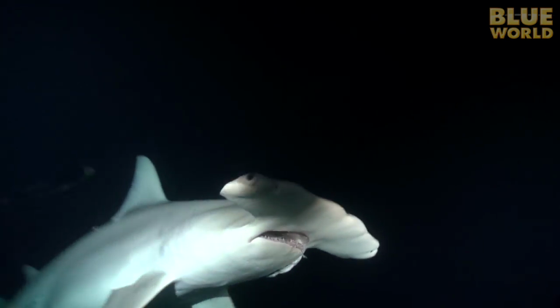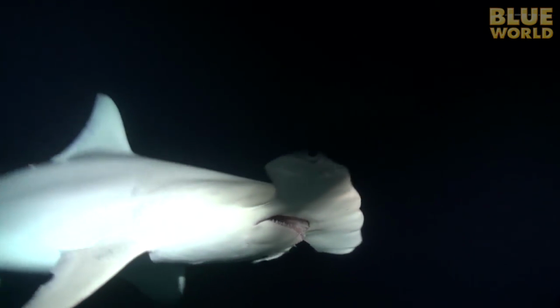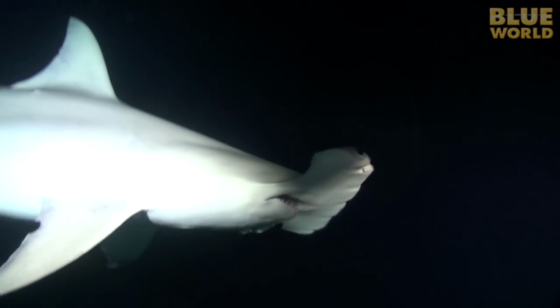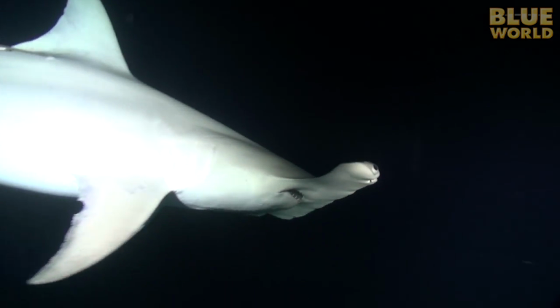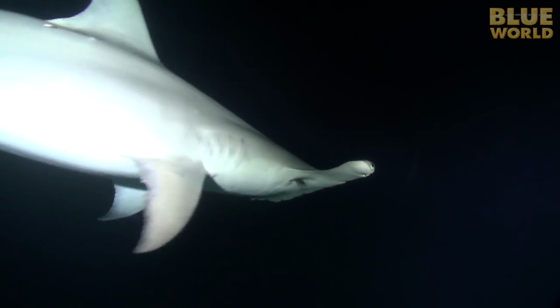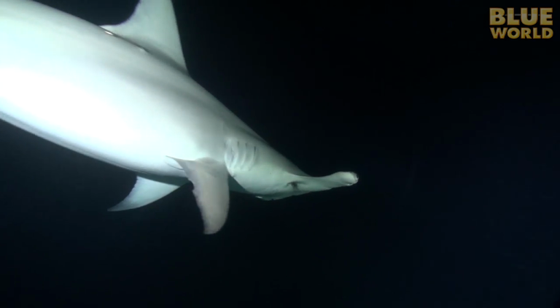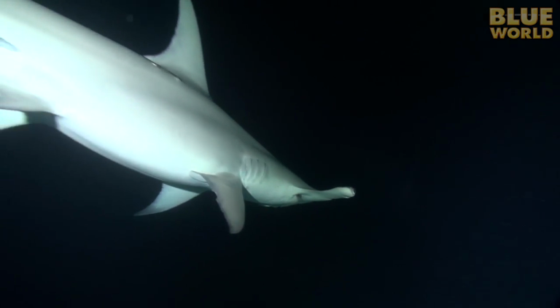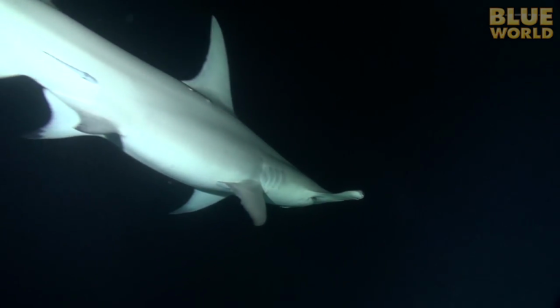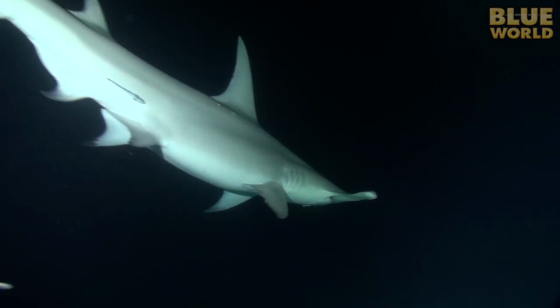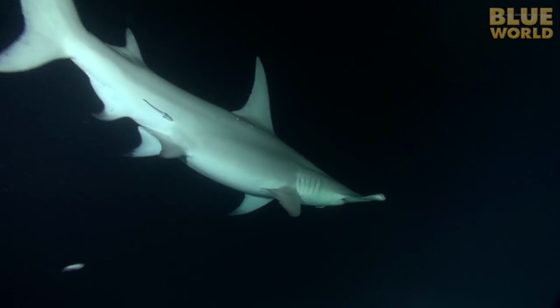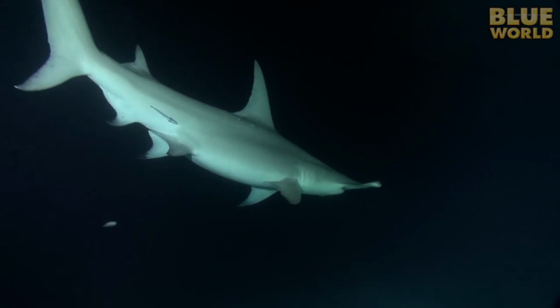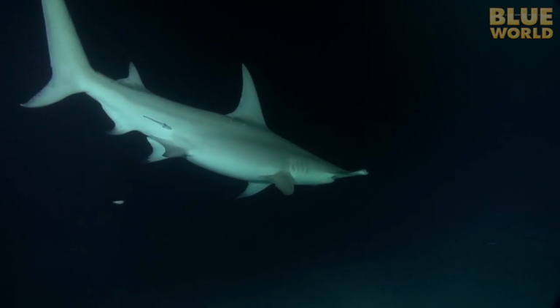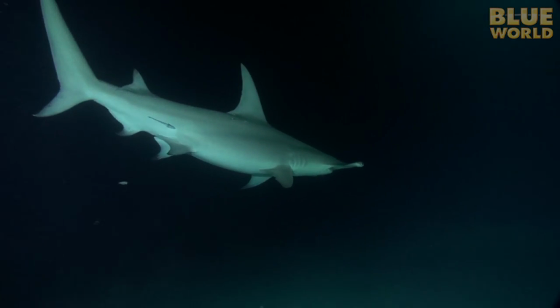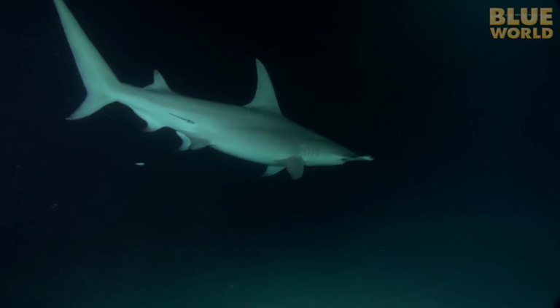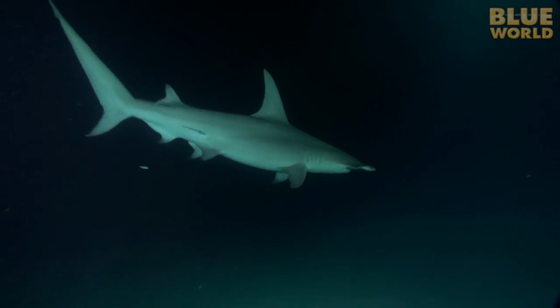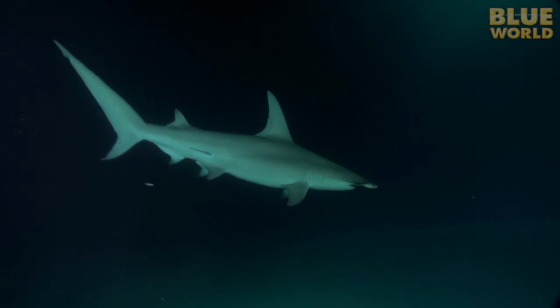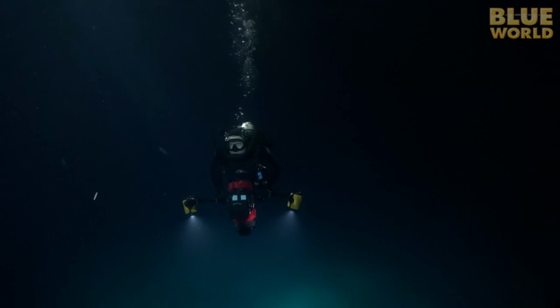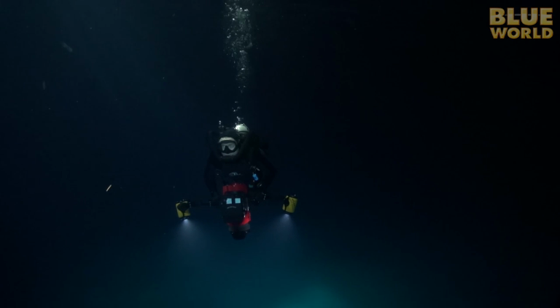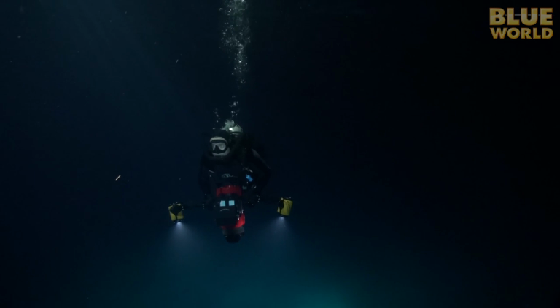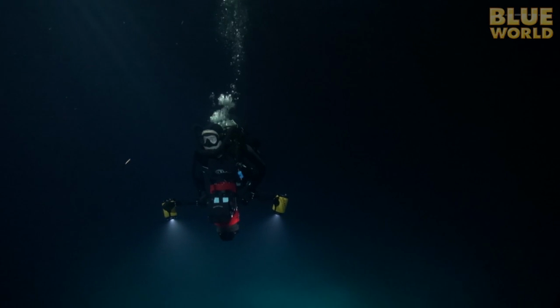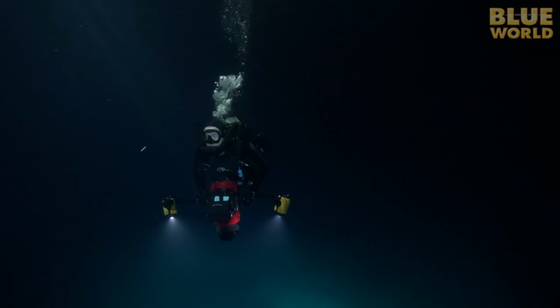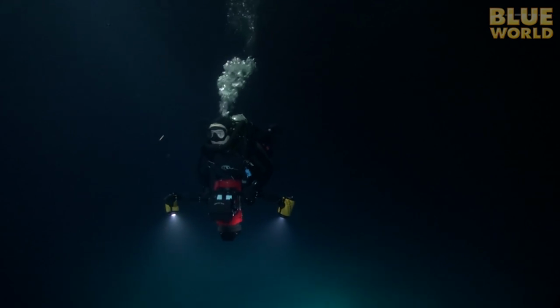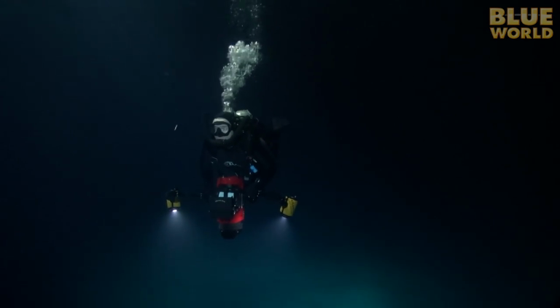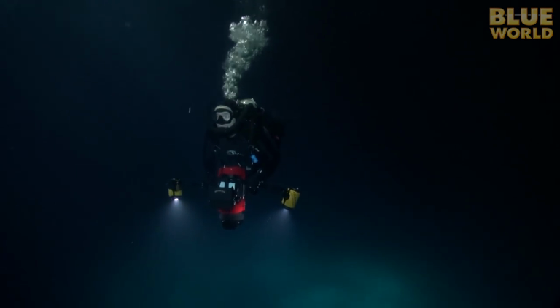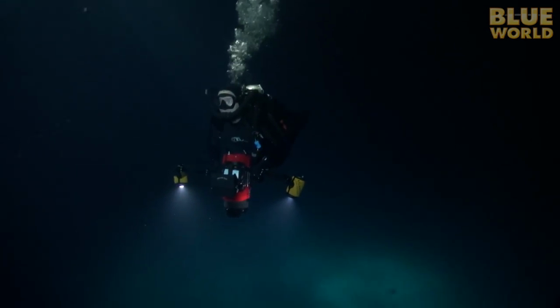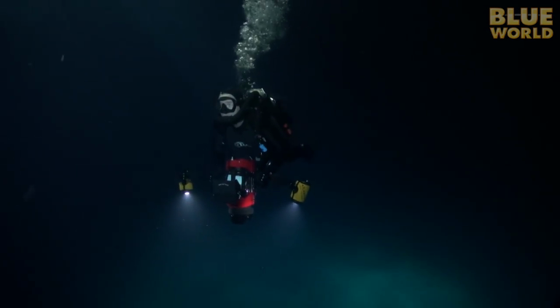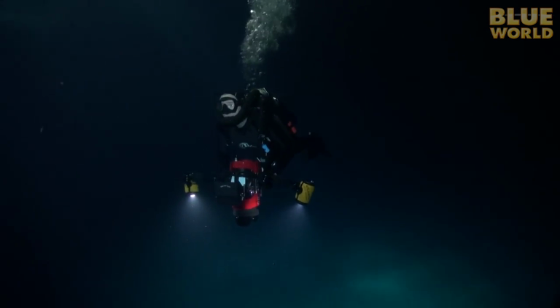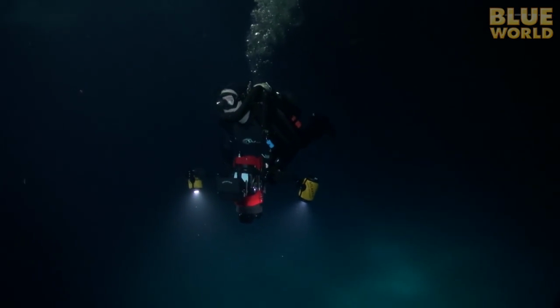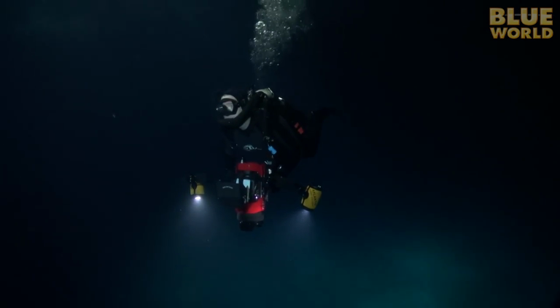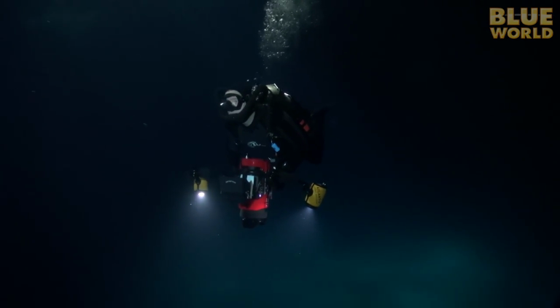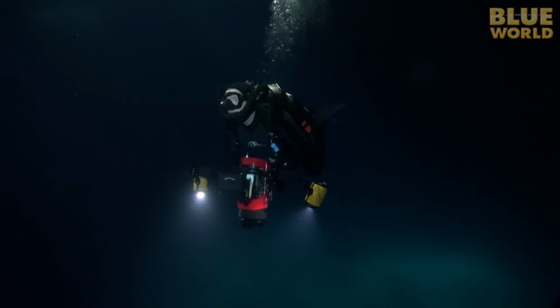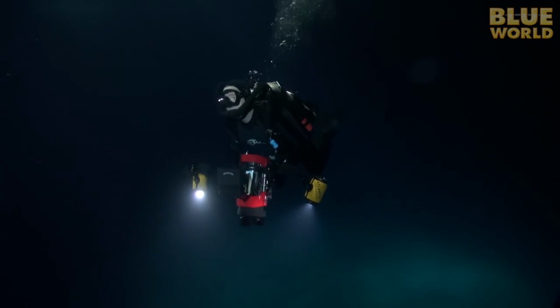I spend about an hour with the hammerheads, then it's back to the boat. I'll sleep well tonight.